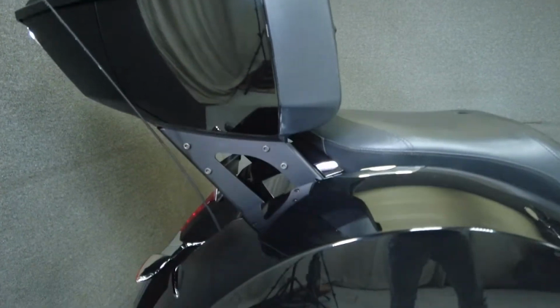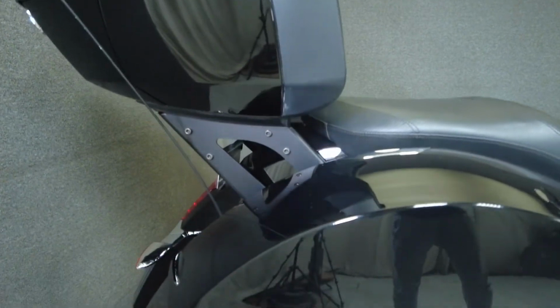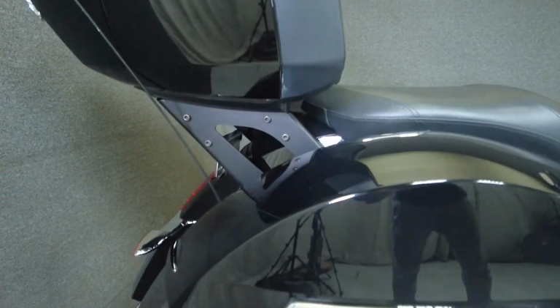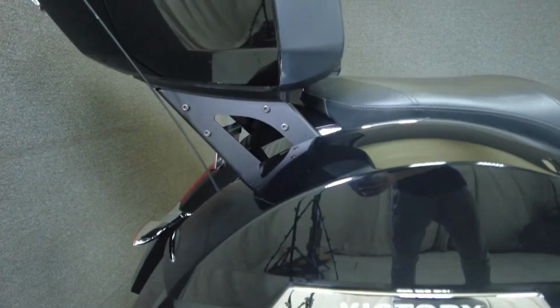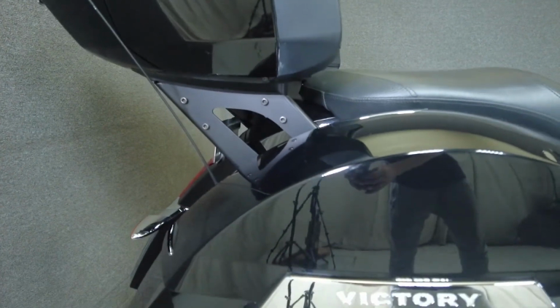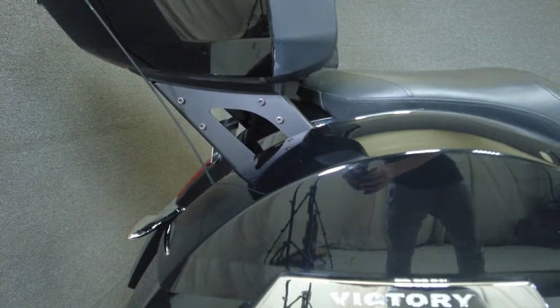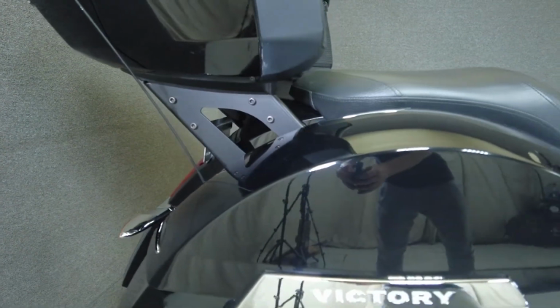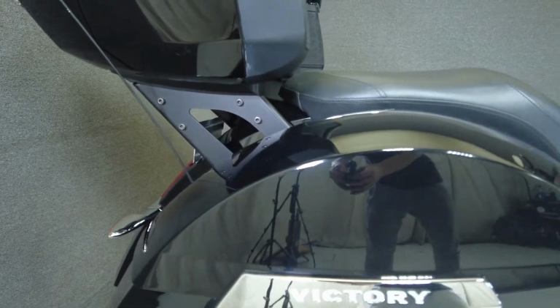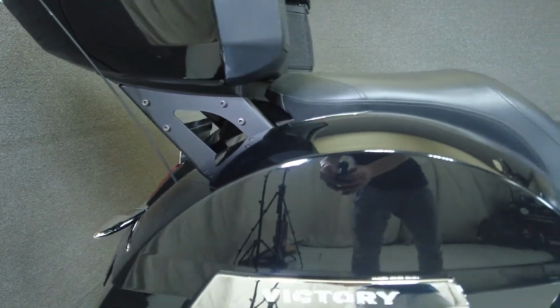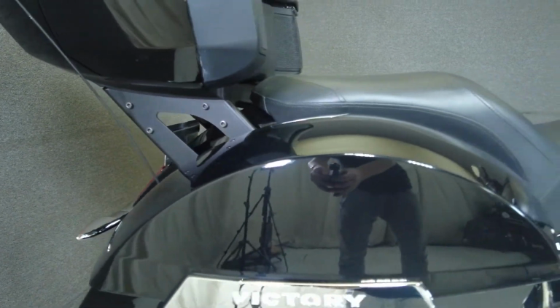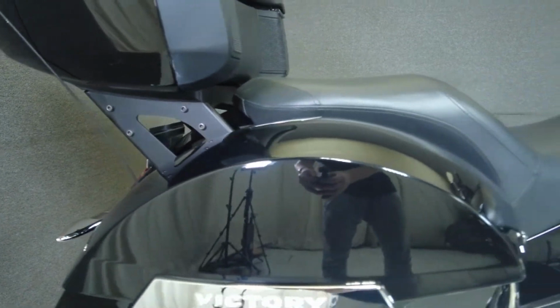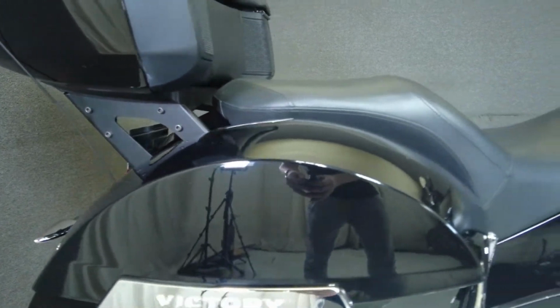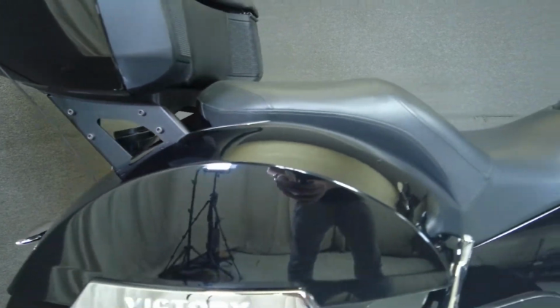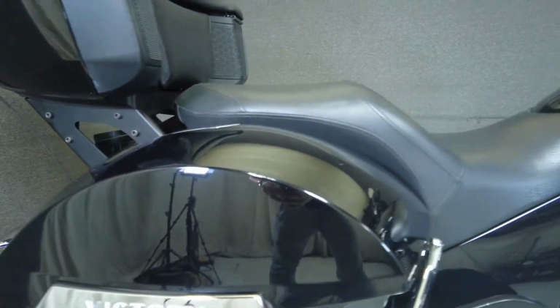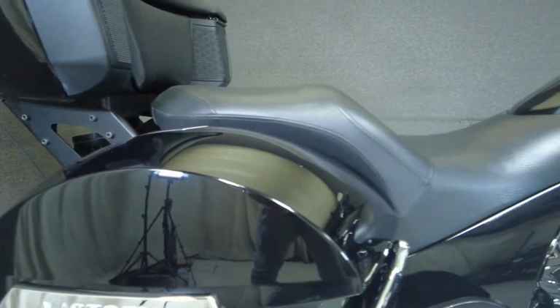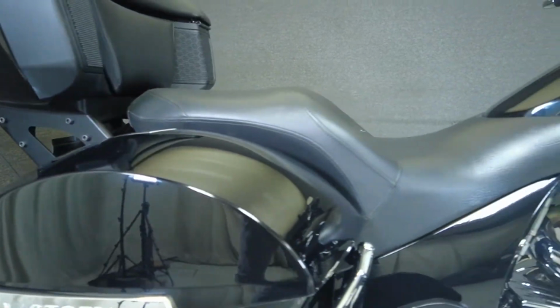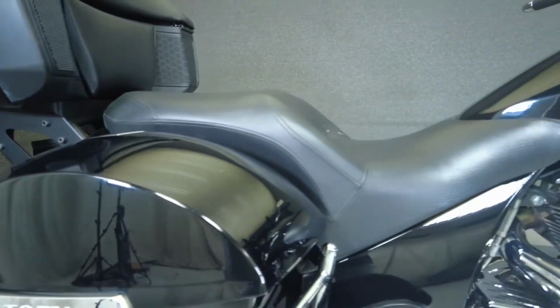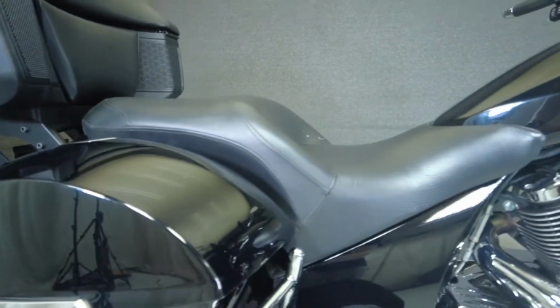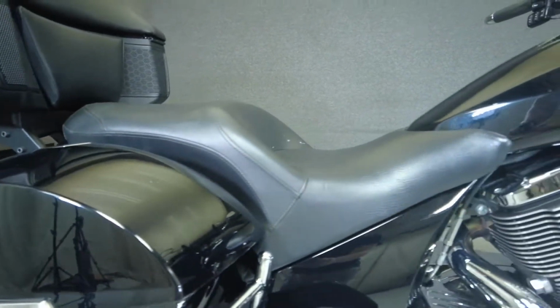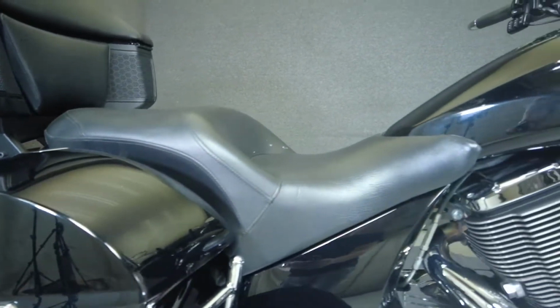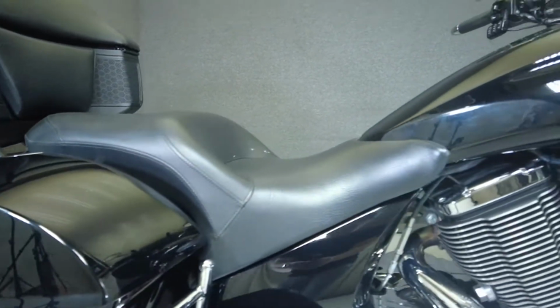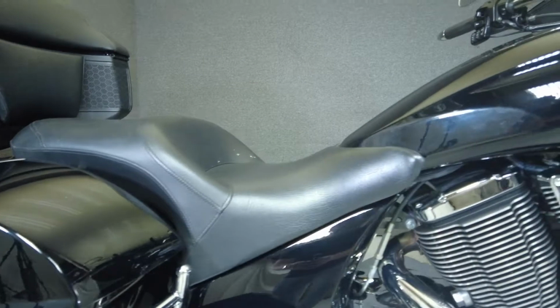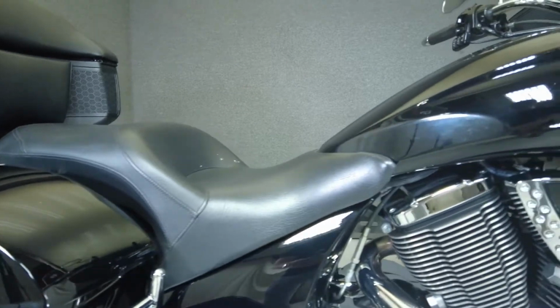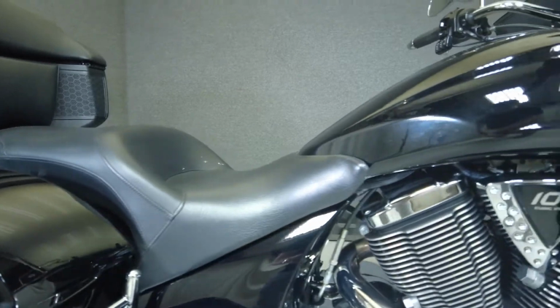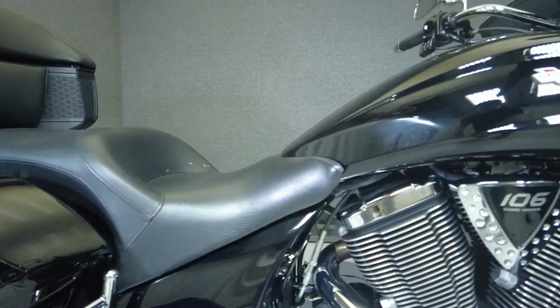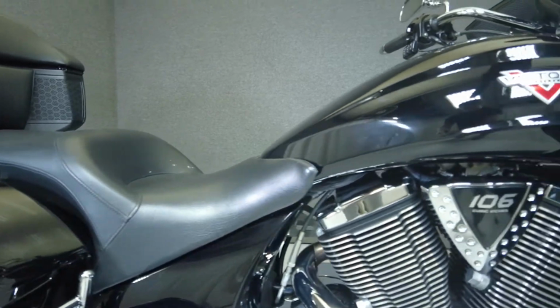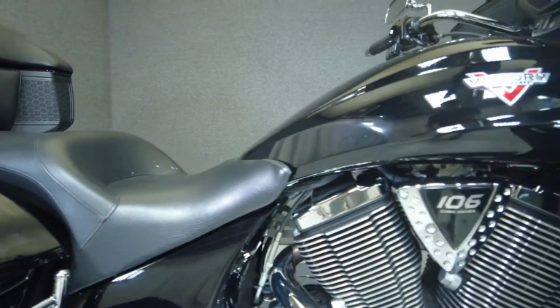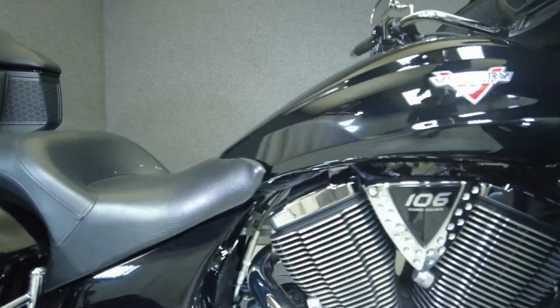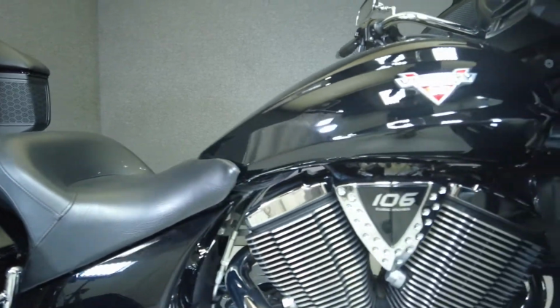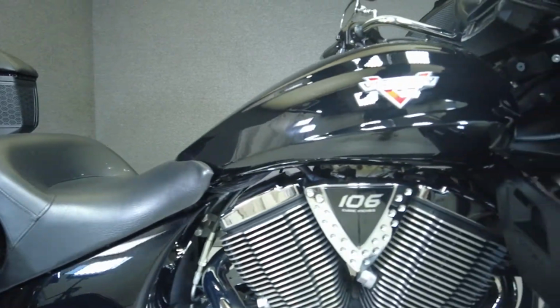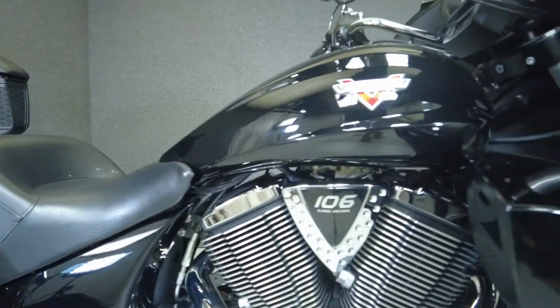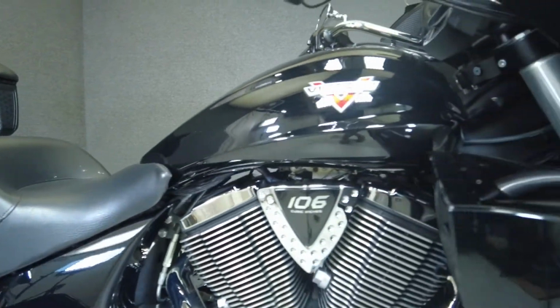It's been upgraded with a luggage rack, a Vance and Hines exhaust, spark plug wires, and an LED headlight.